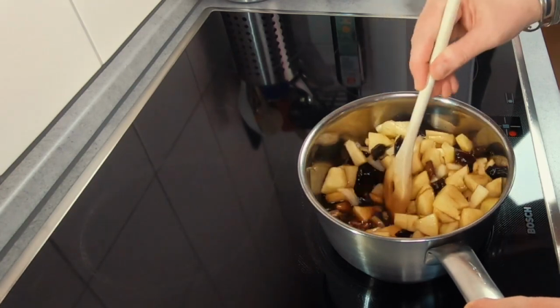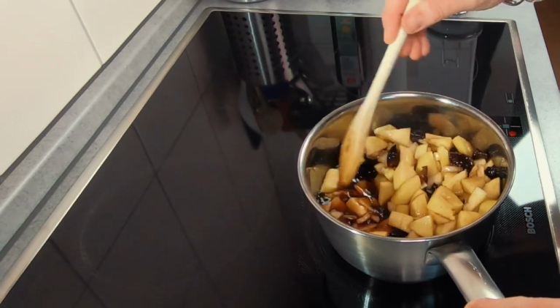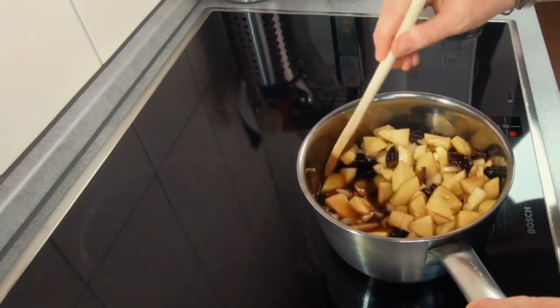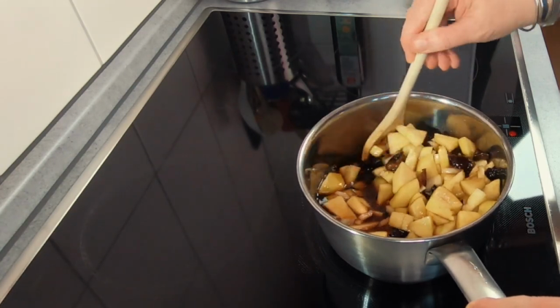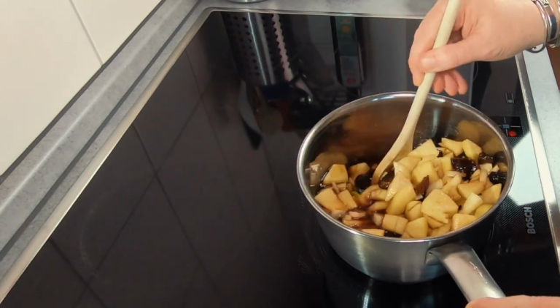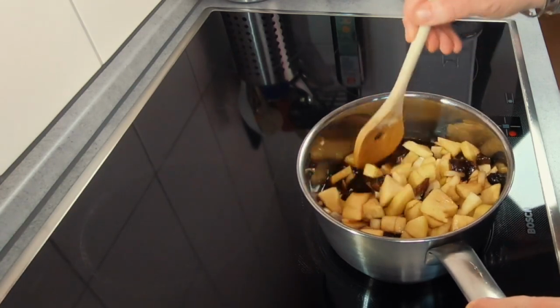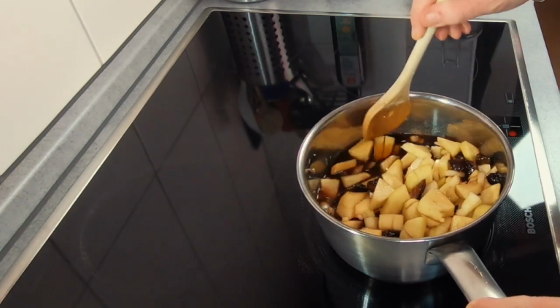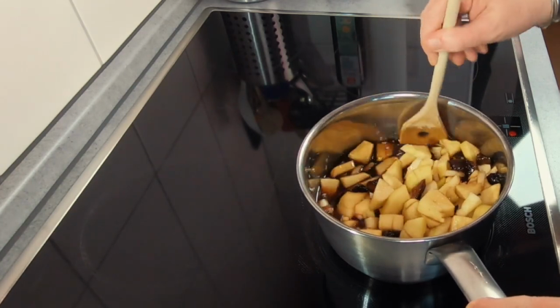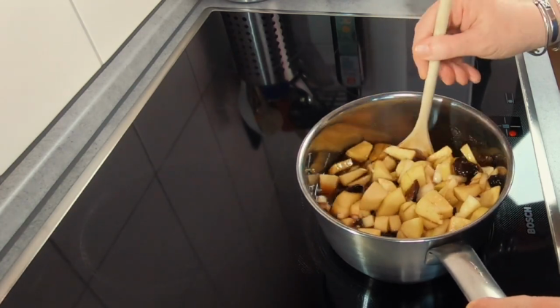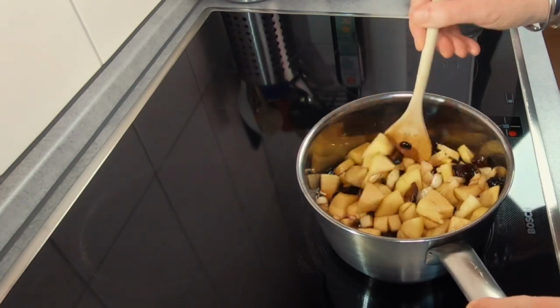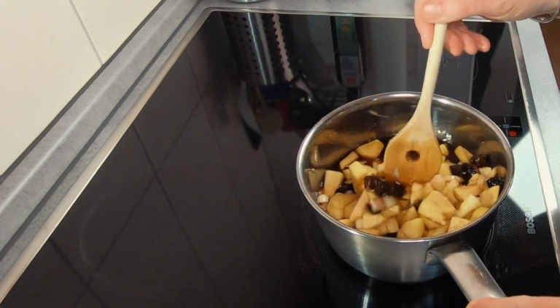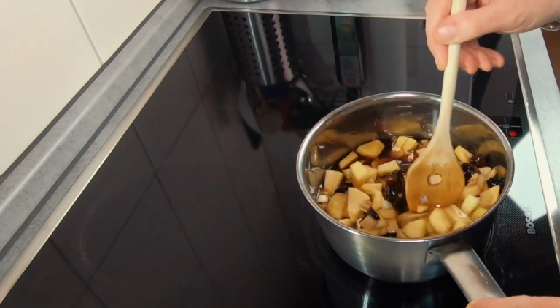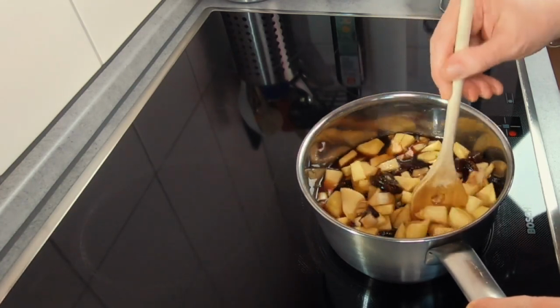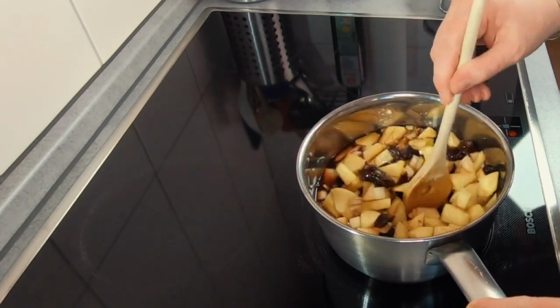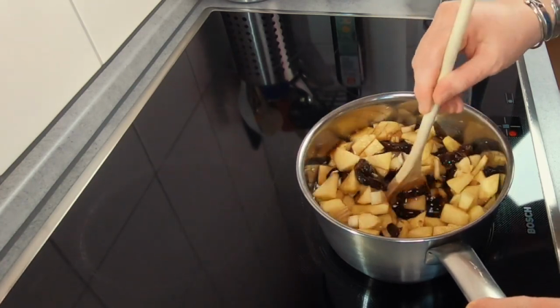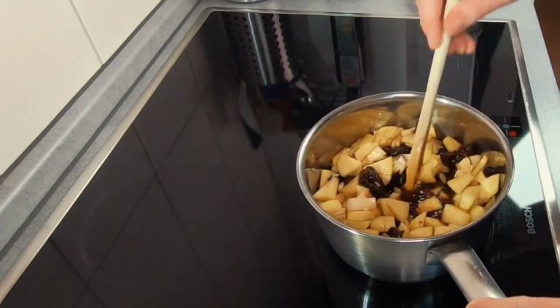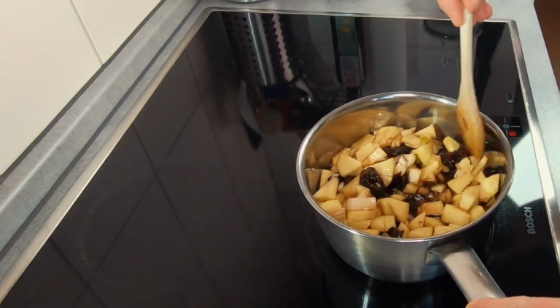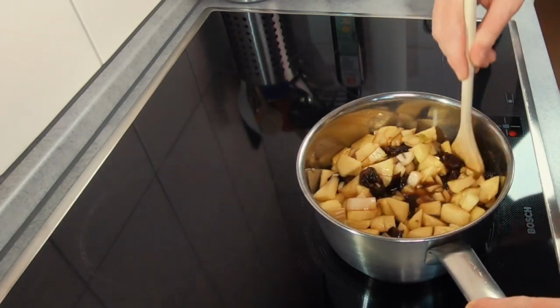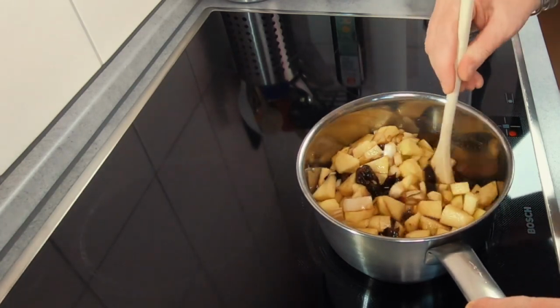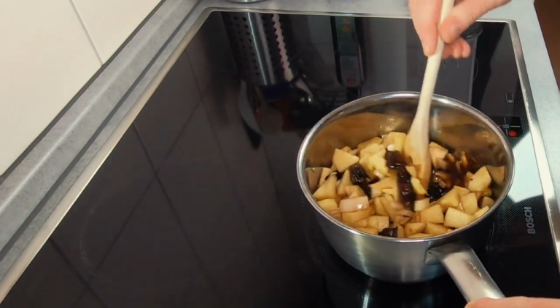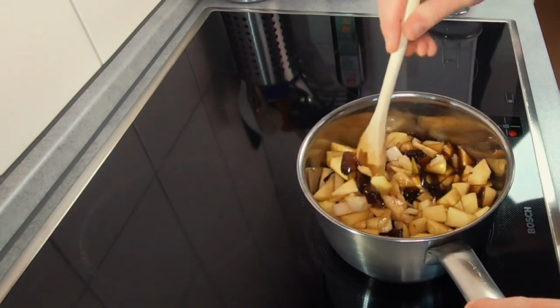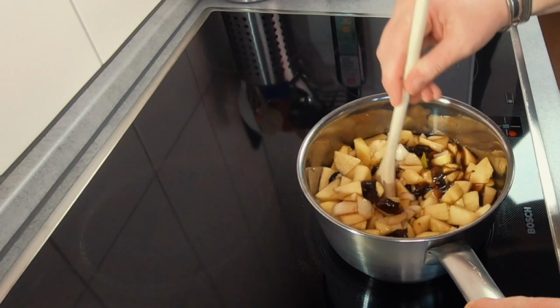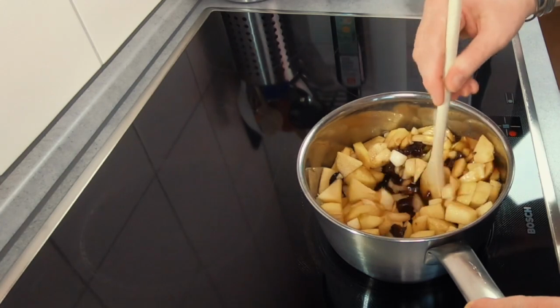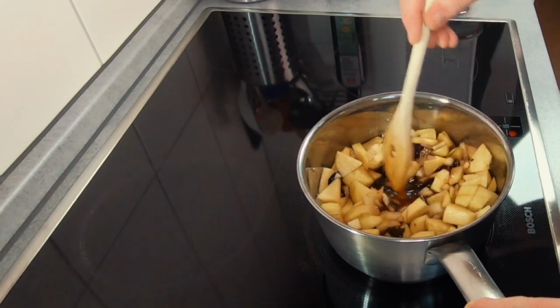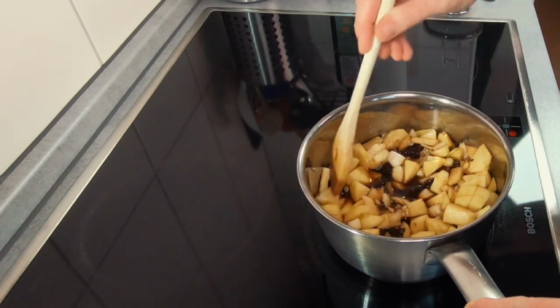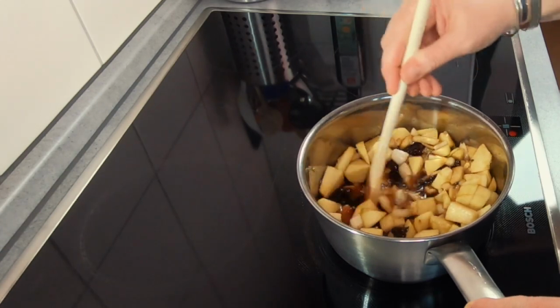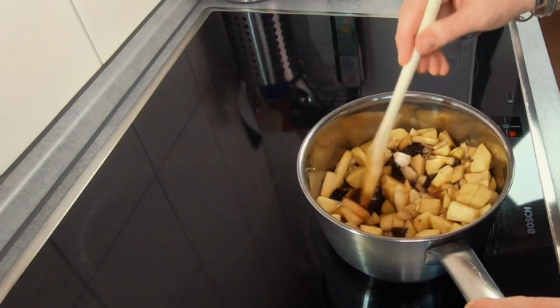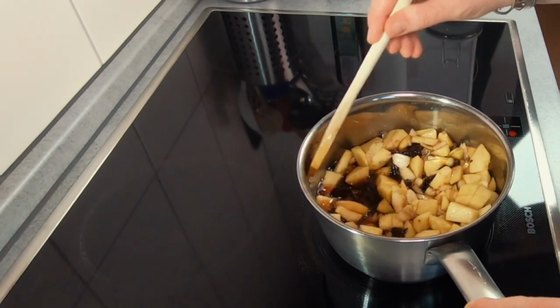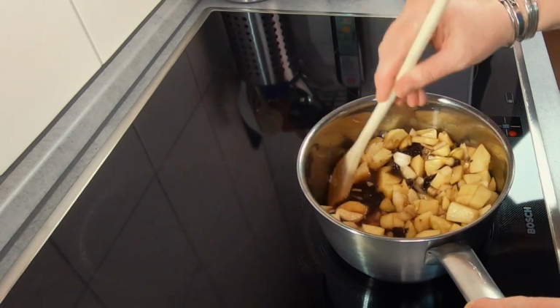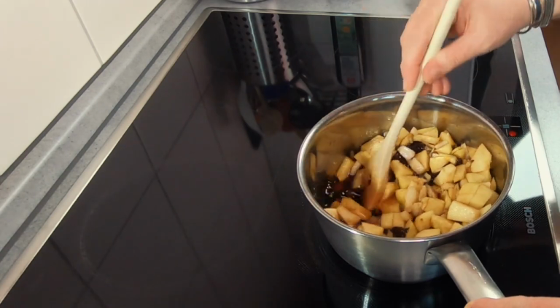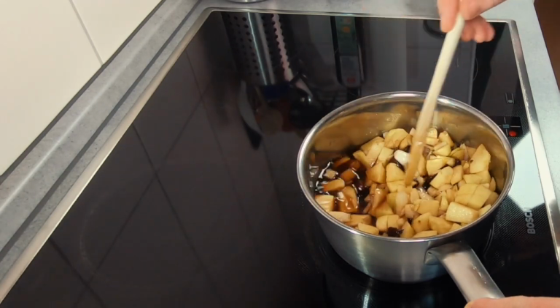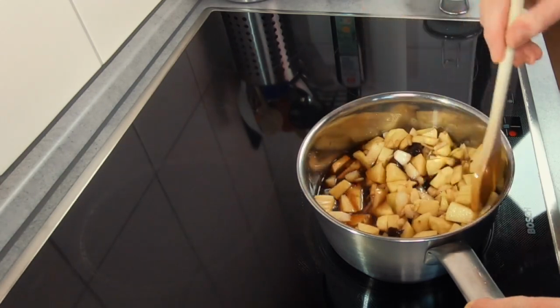Then you're going to give everything a good stir and place your pan onto the stove on a low heat and allow it to come to a boil.